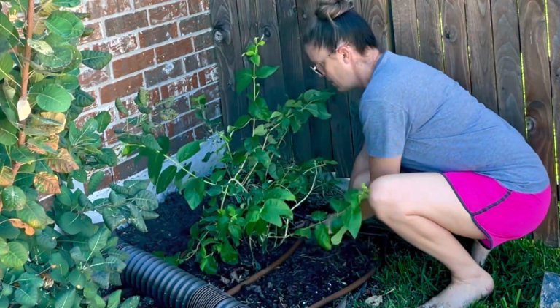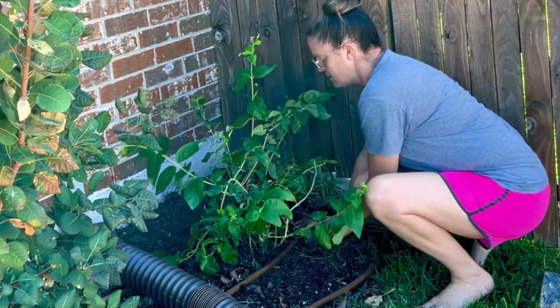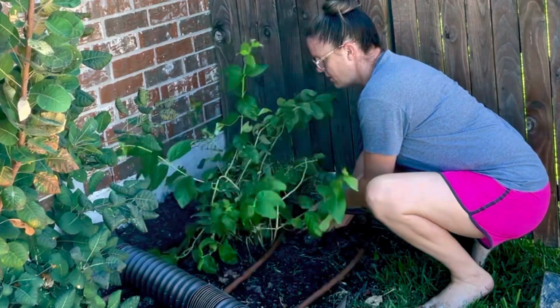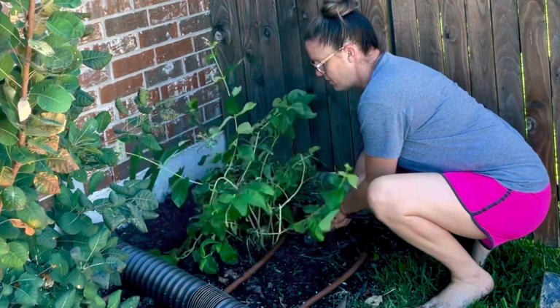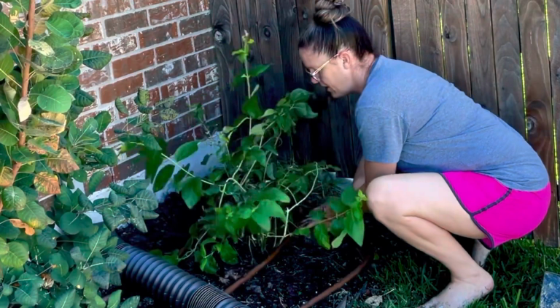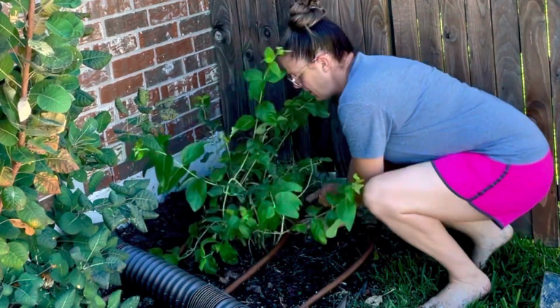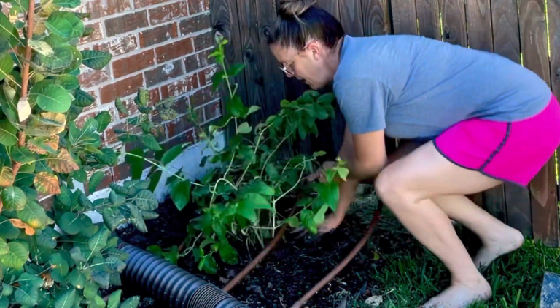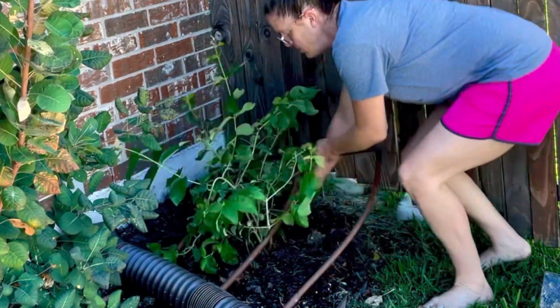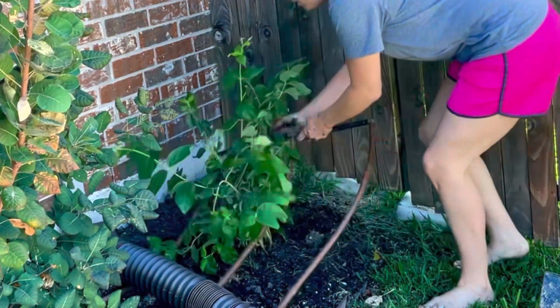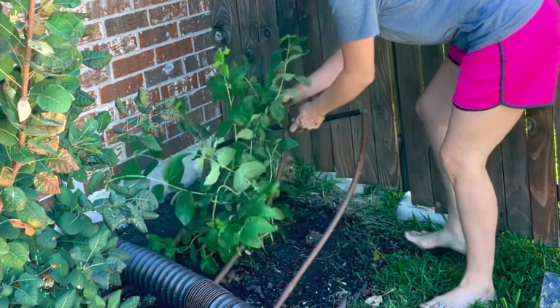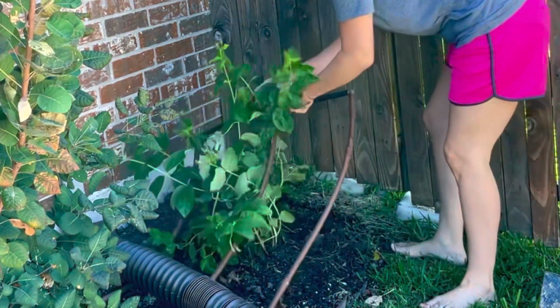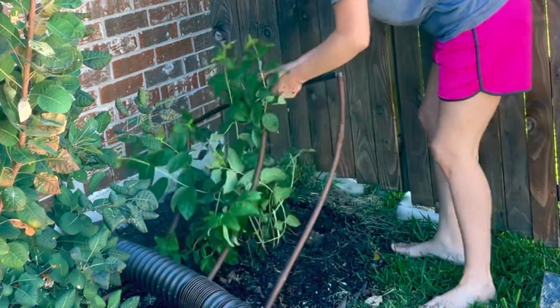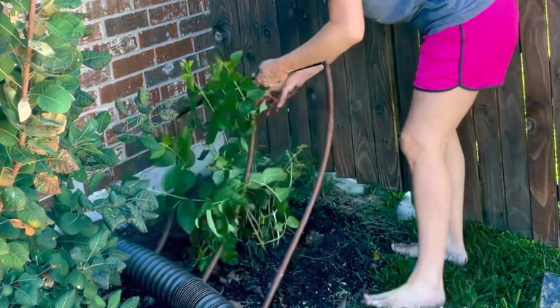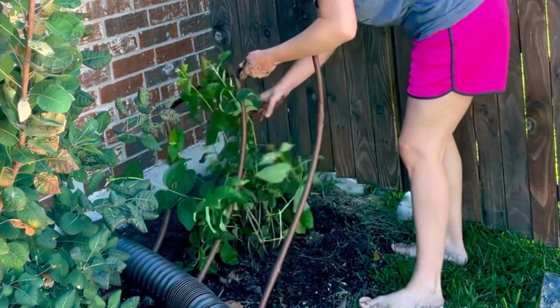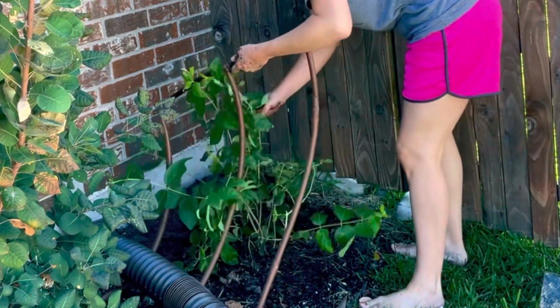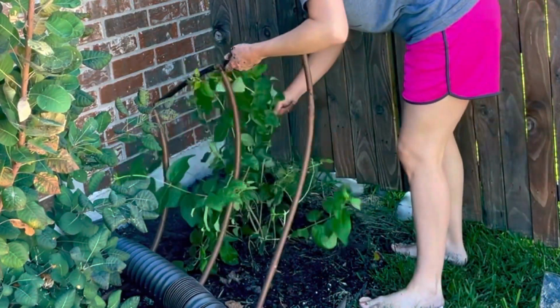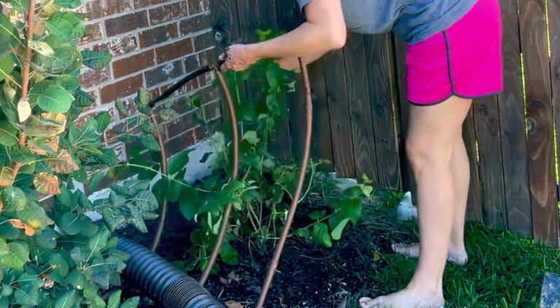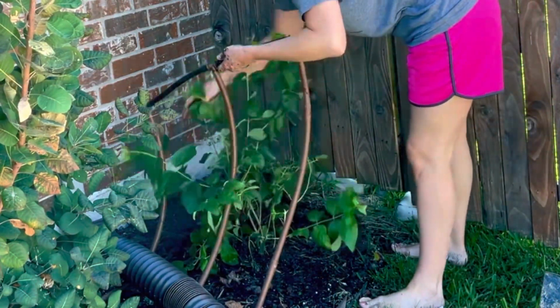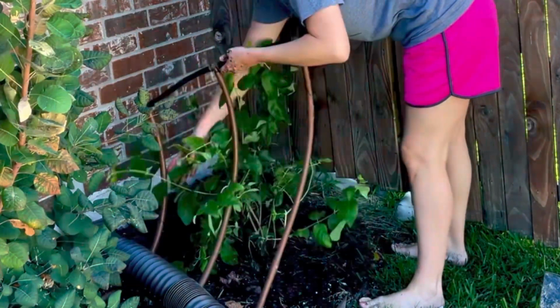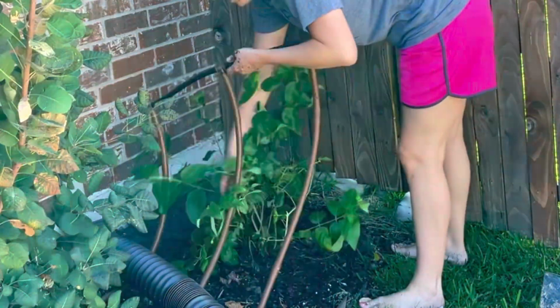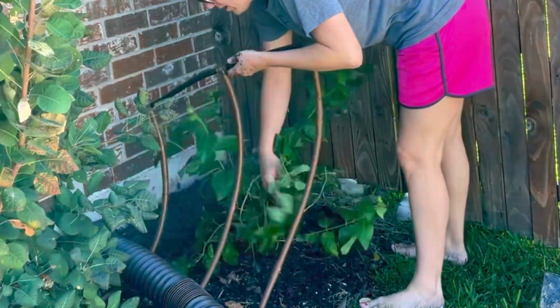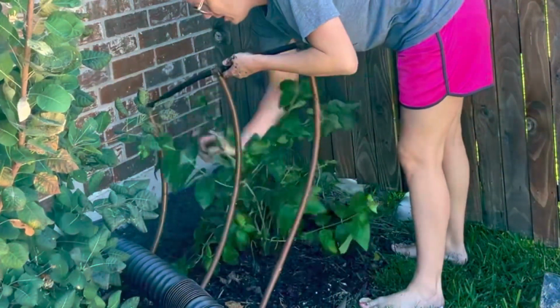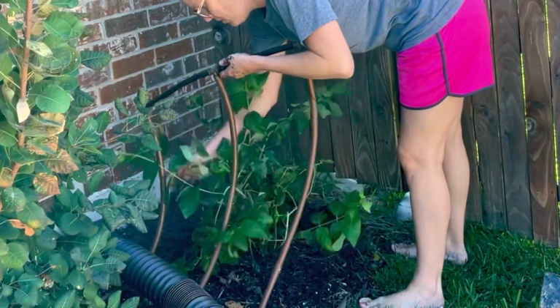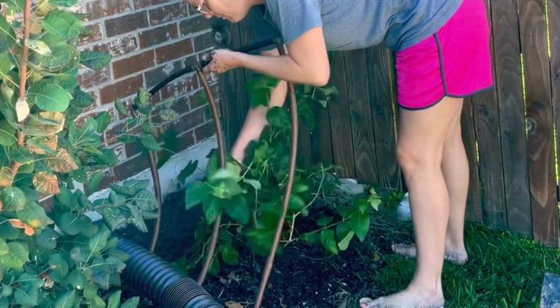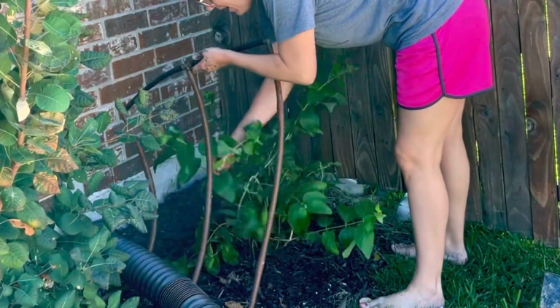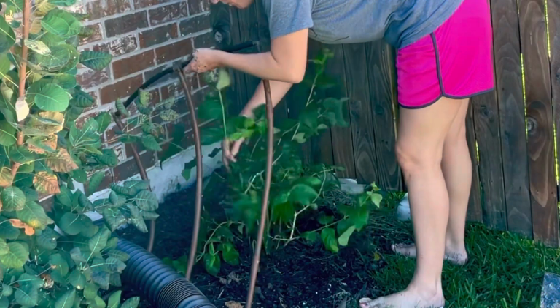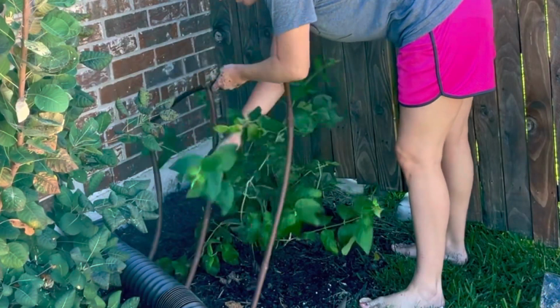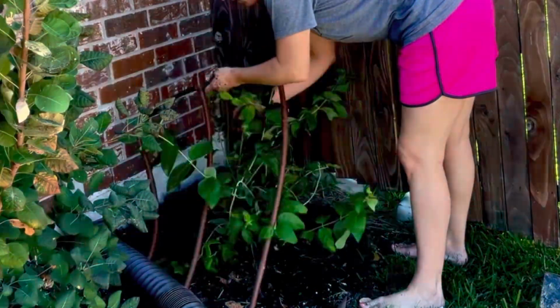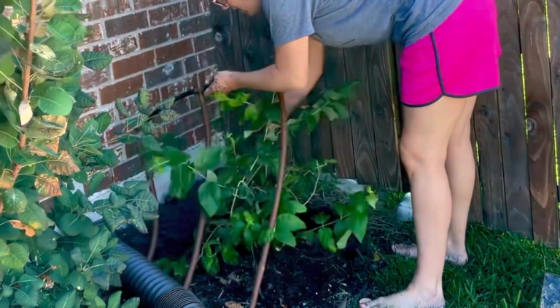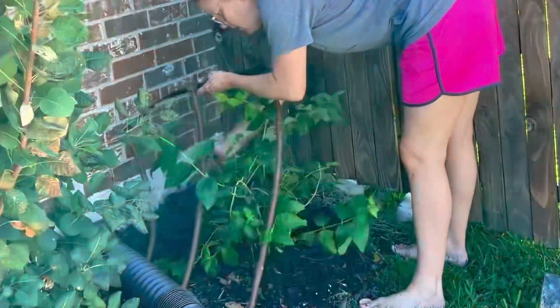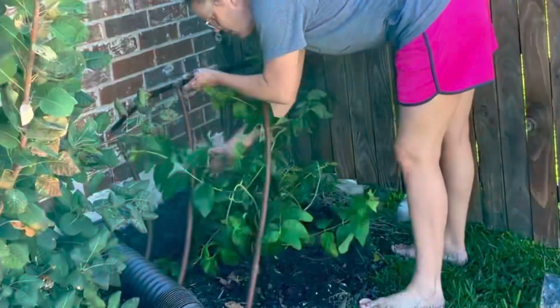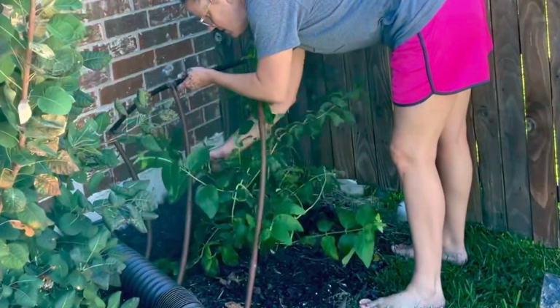I think I actually want to pull my drip line up and move it back one, like this.